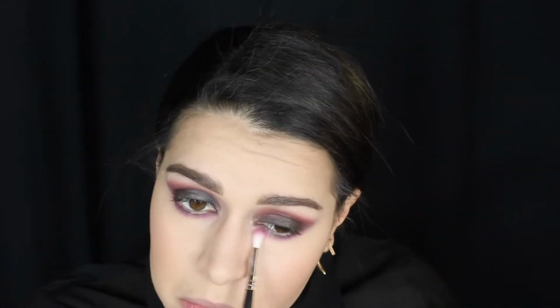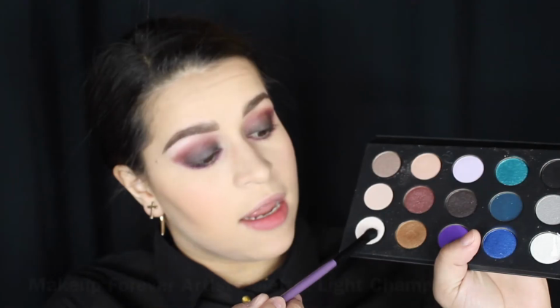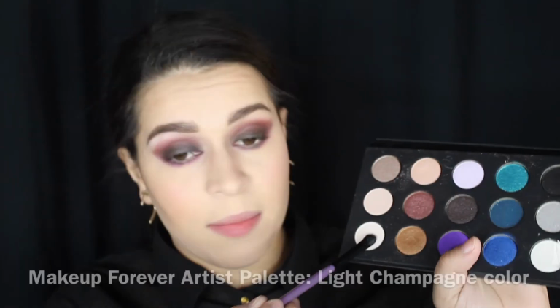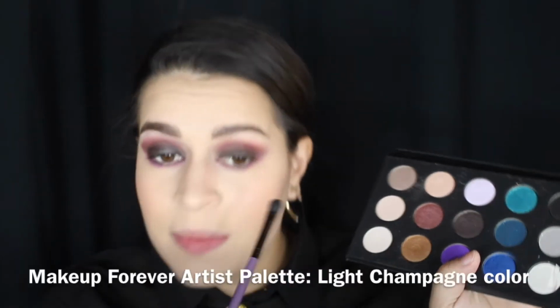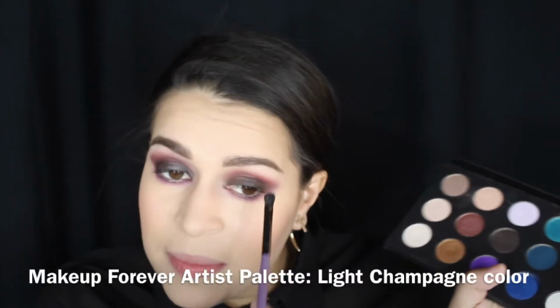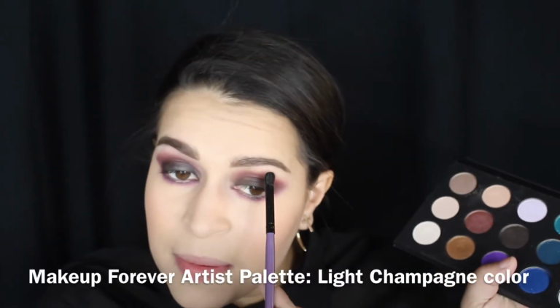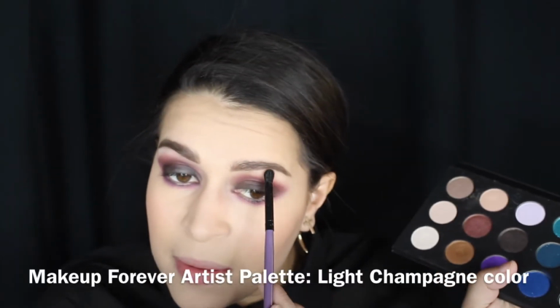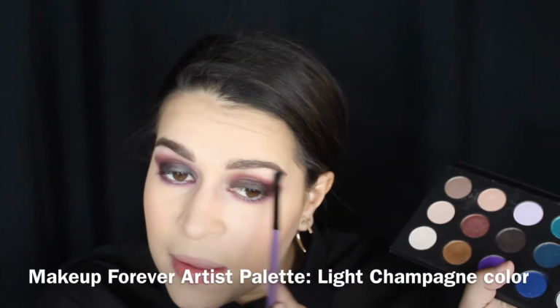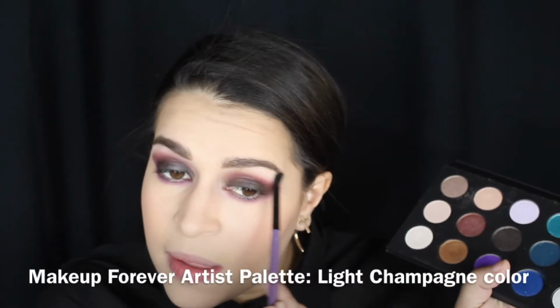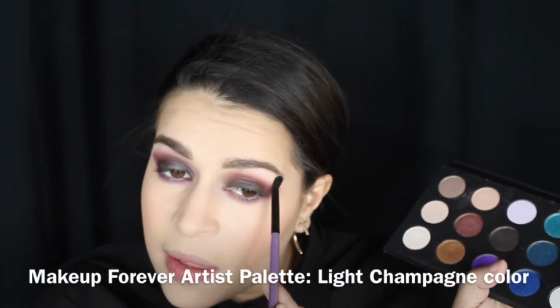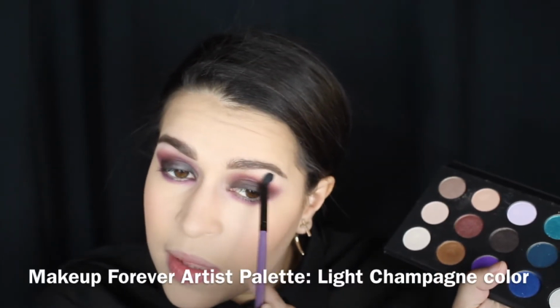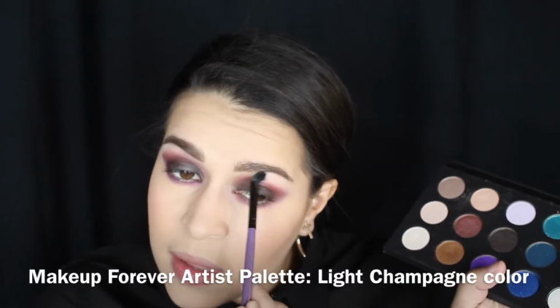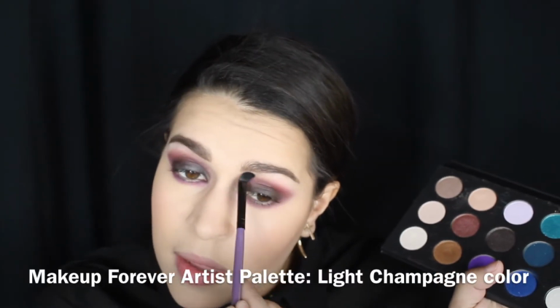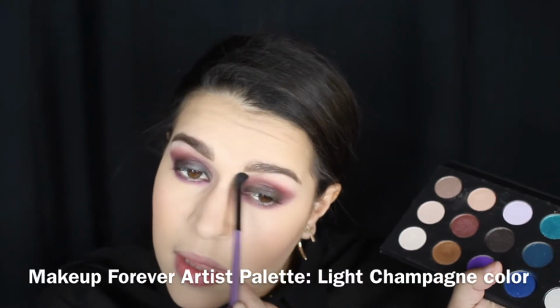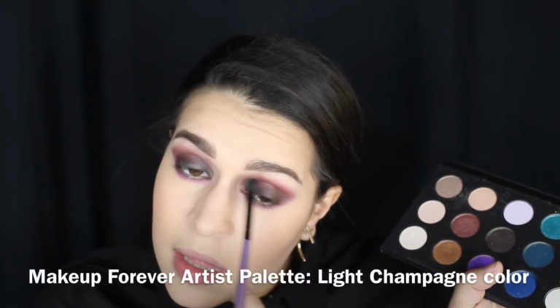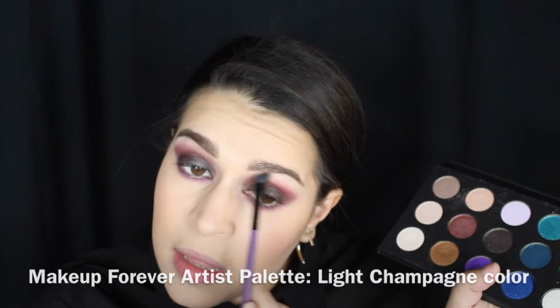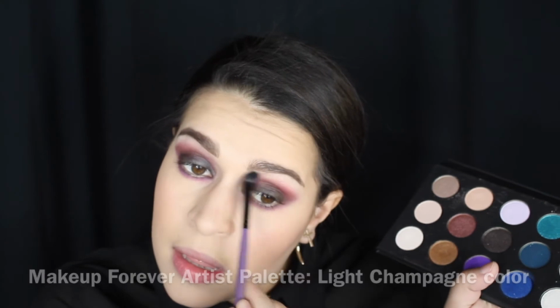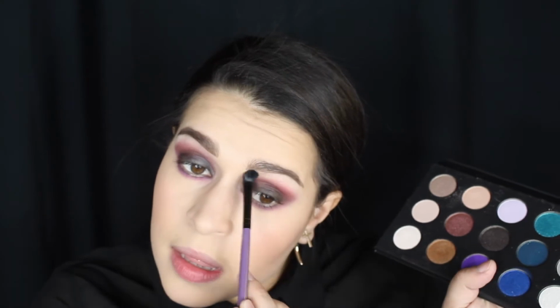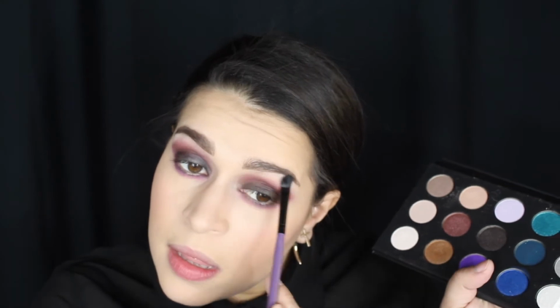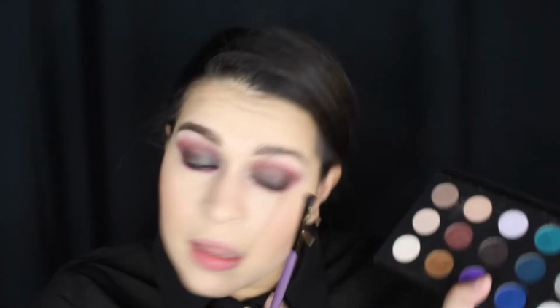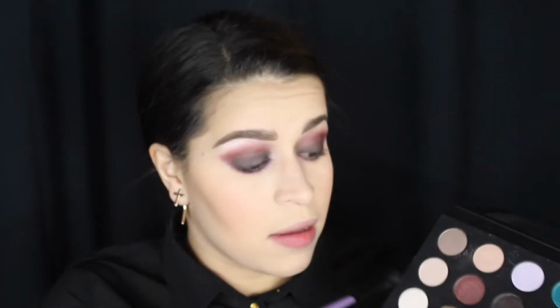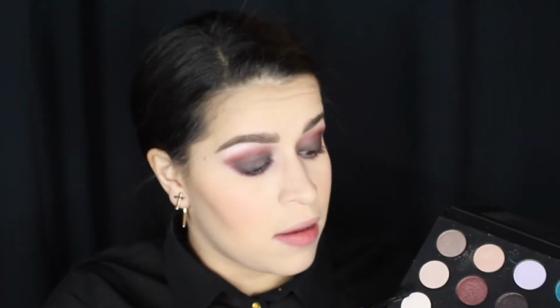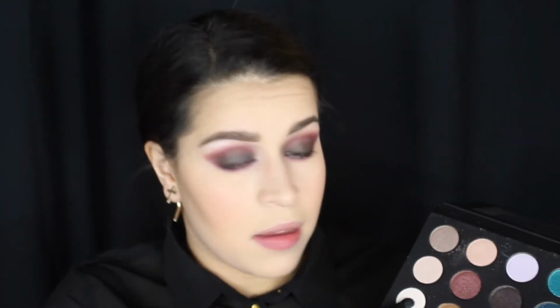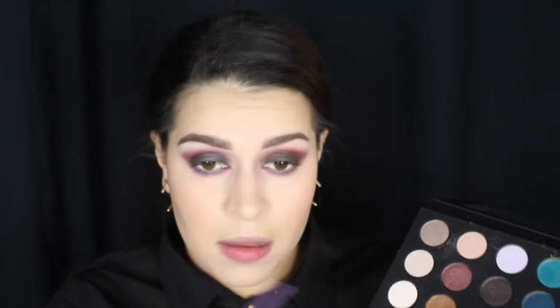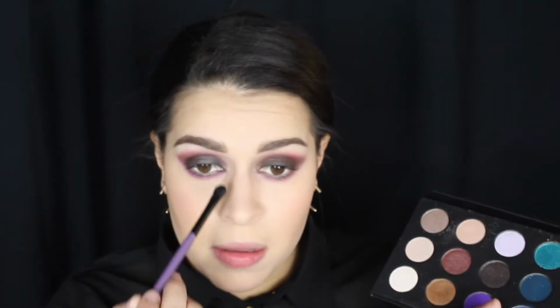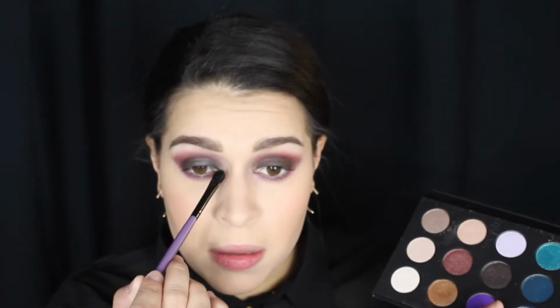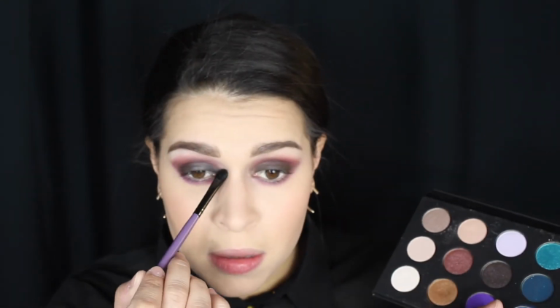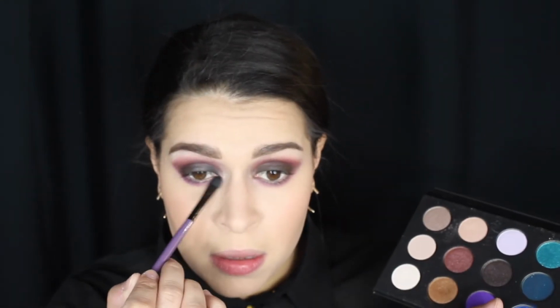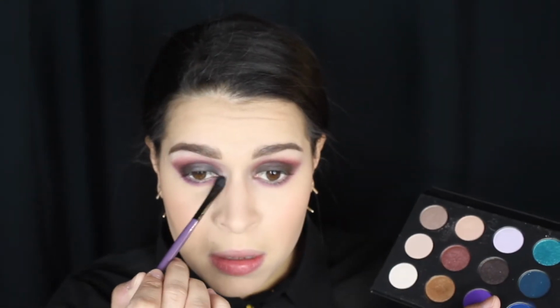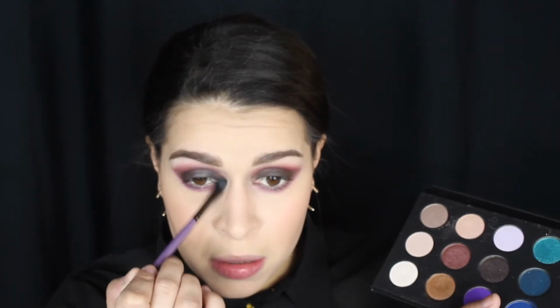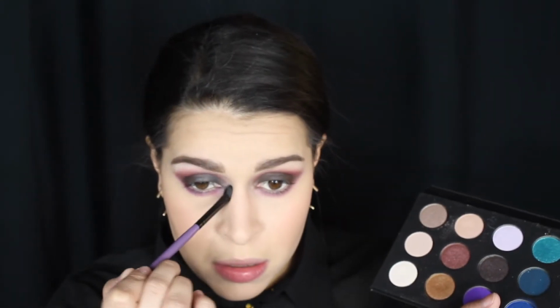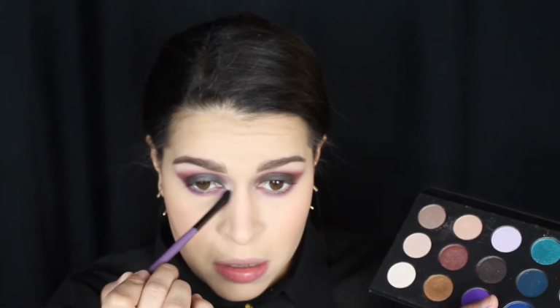For my brow bone and inner corner color, I'm just using this light white champagne color from the Artist Palette.